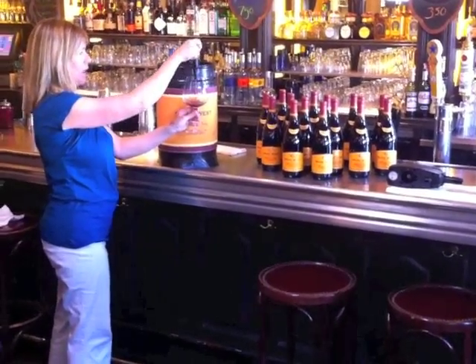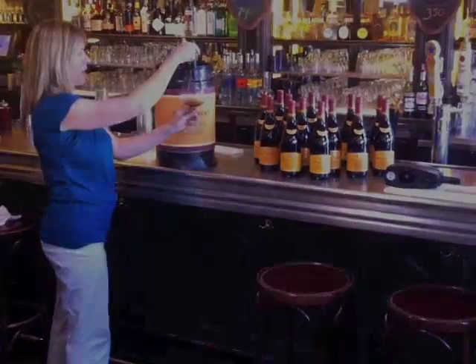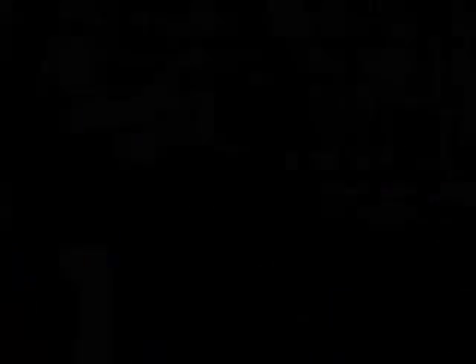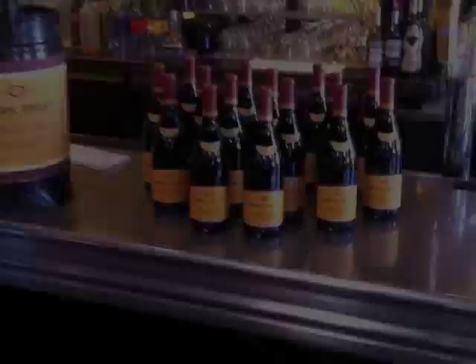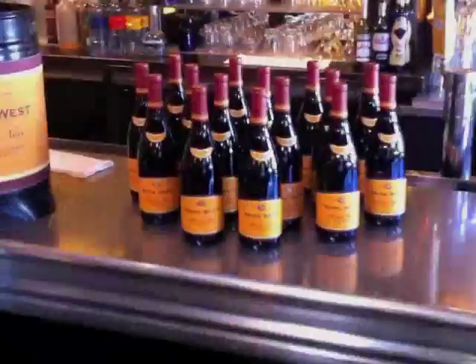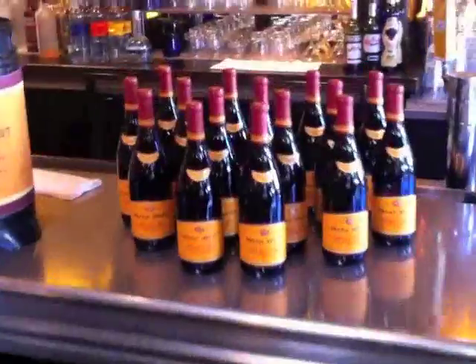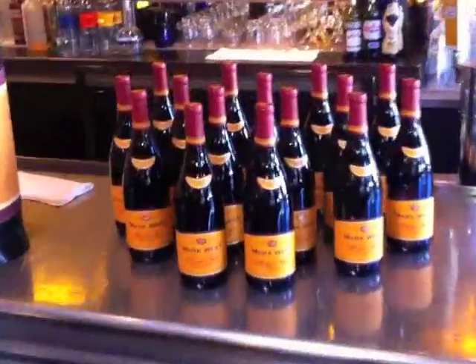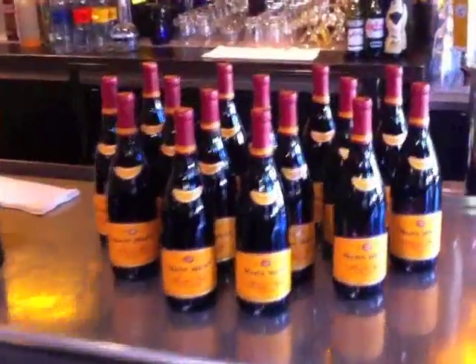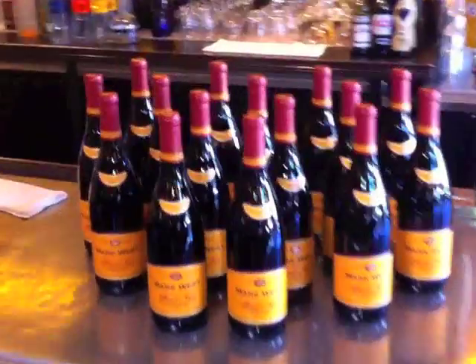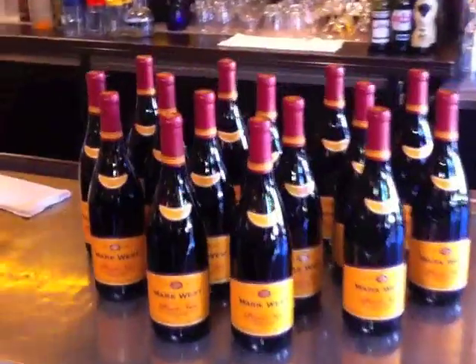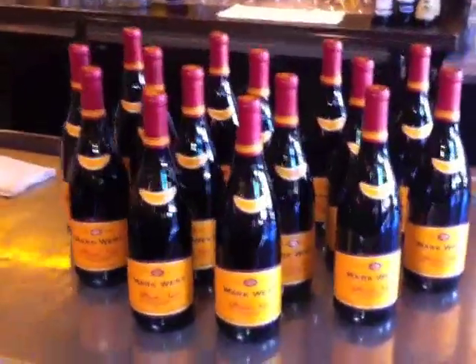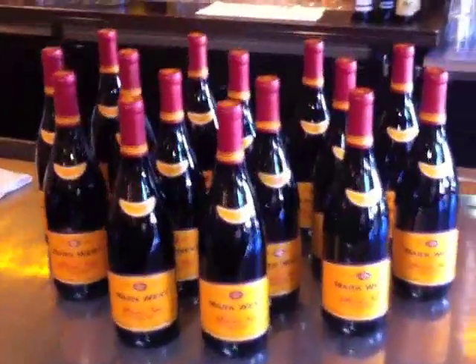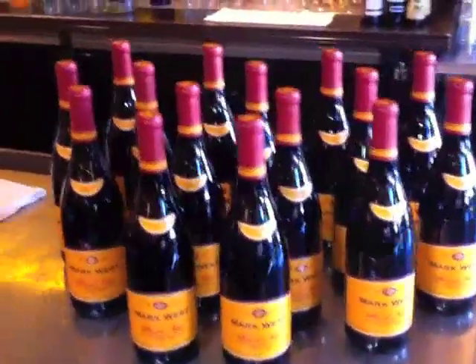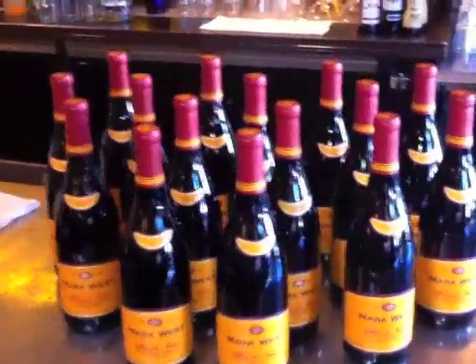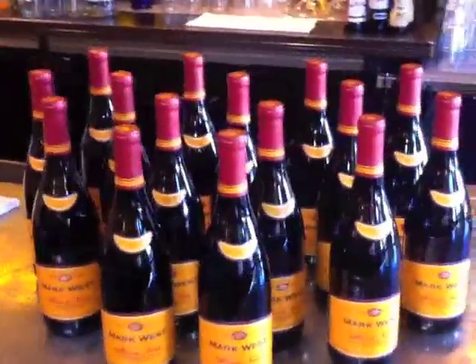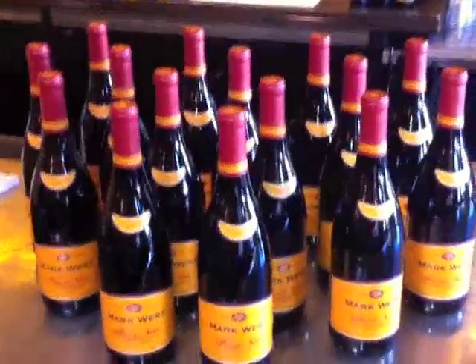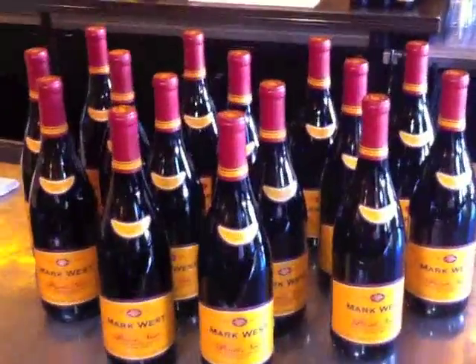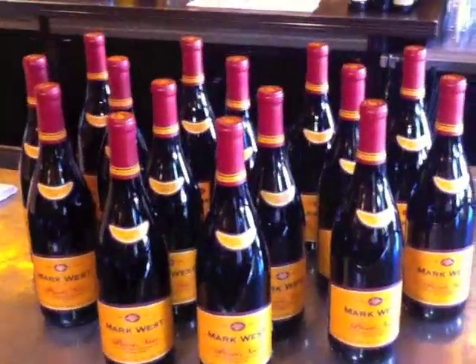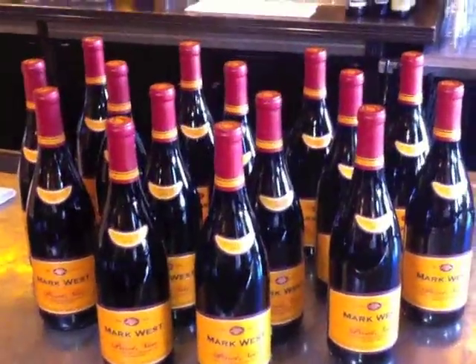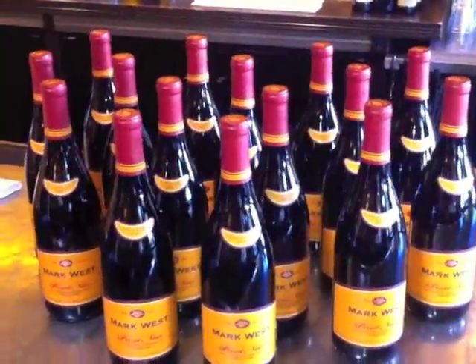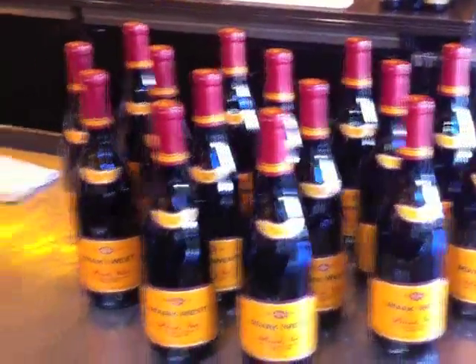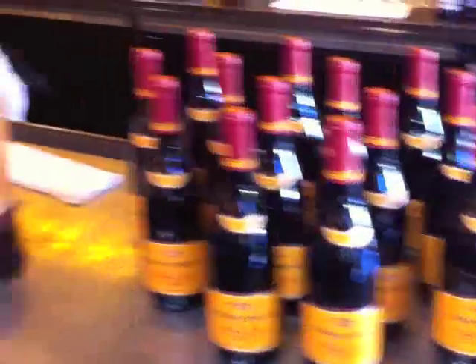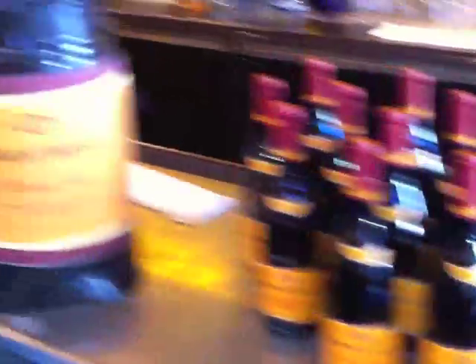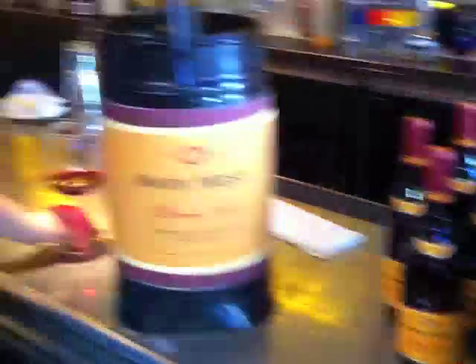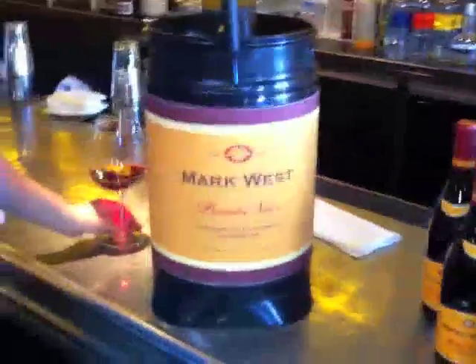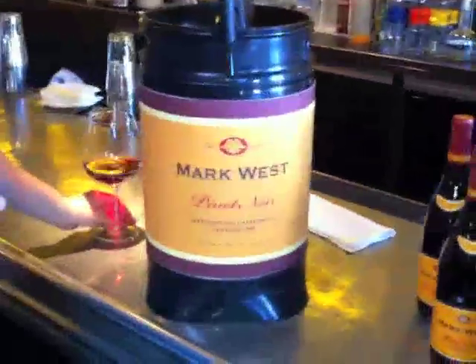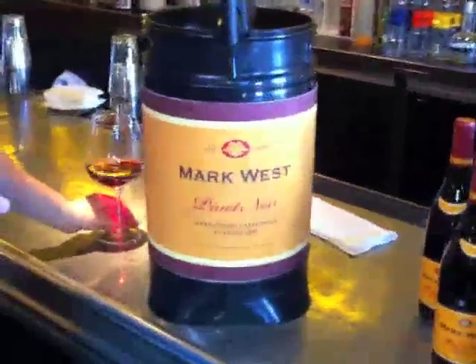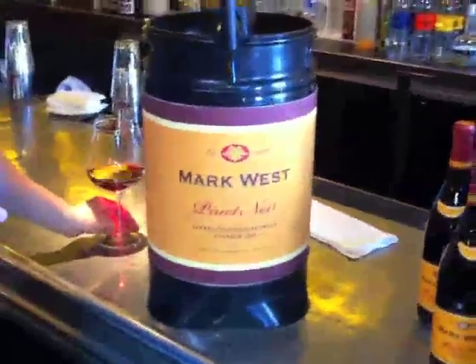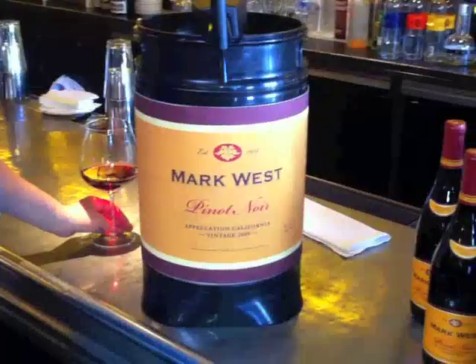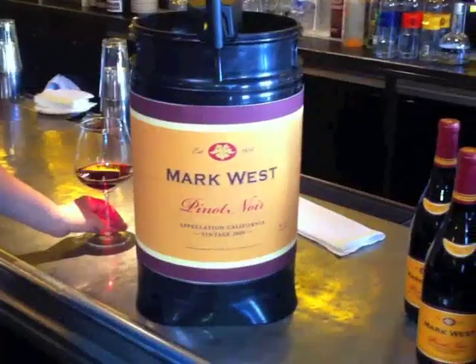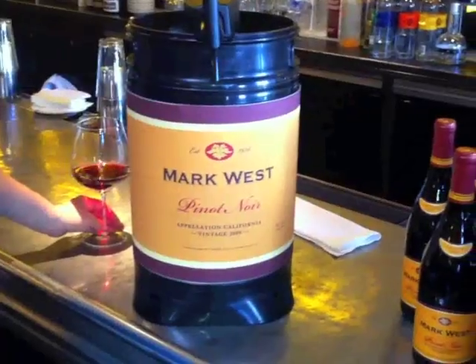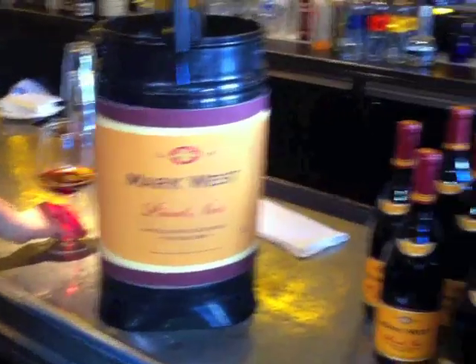This 11-liter mini tank holds the equivalent of 15 bottles of wine that stays fresh for two months with a built-in argon chamber.